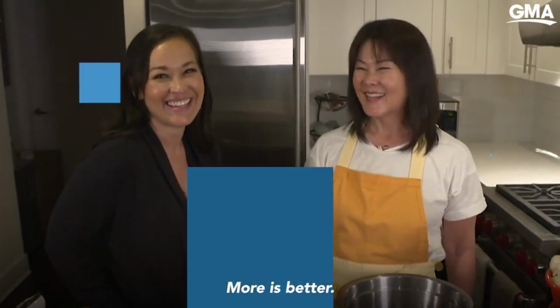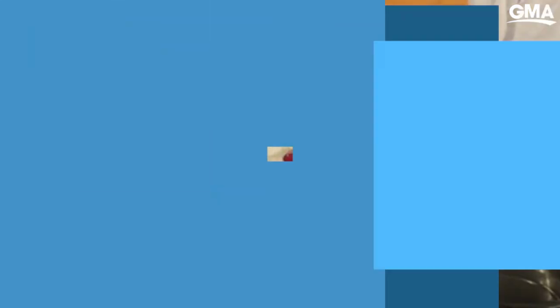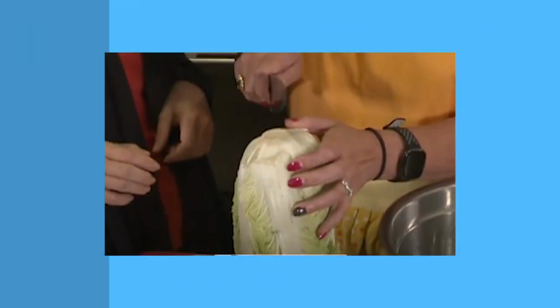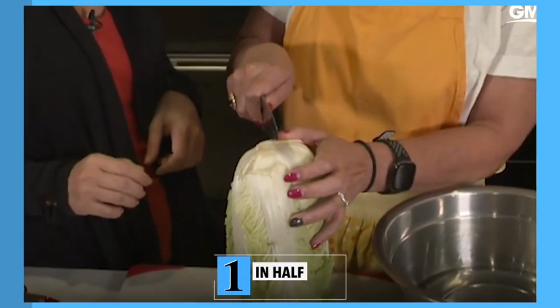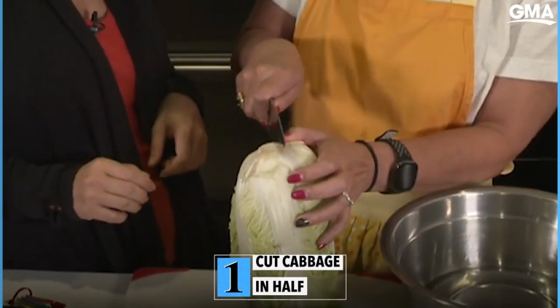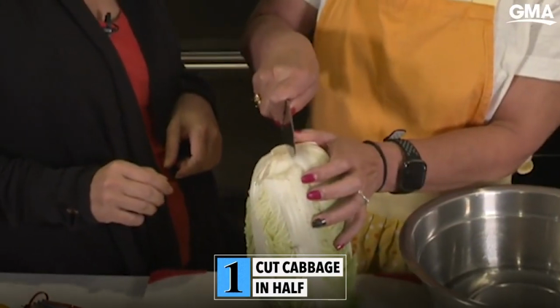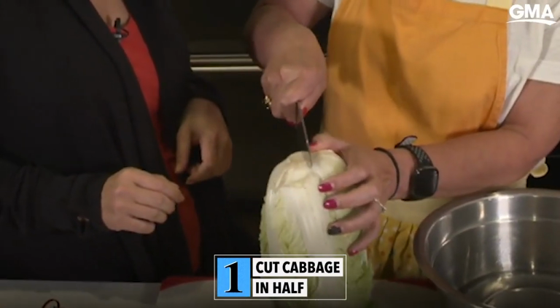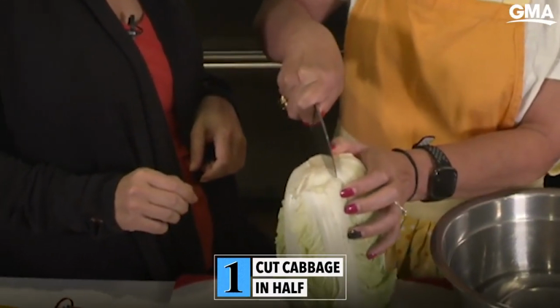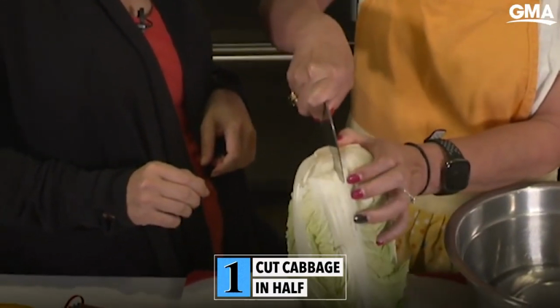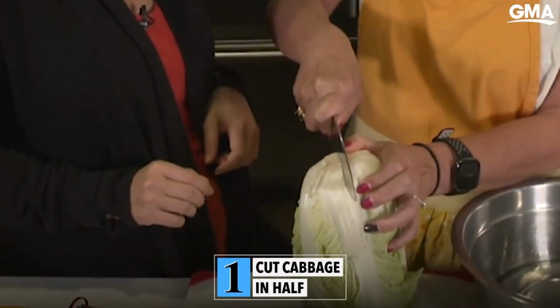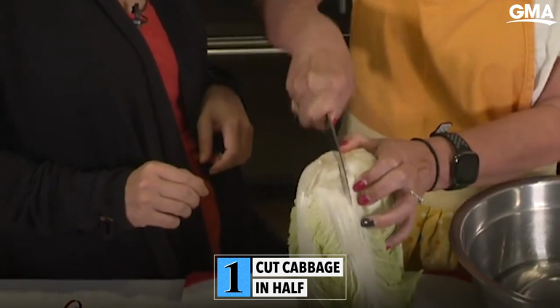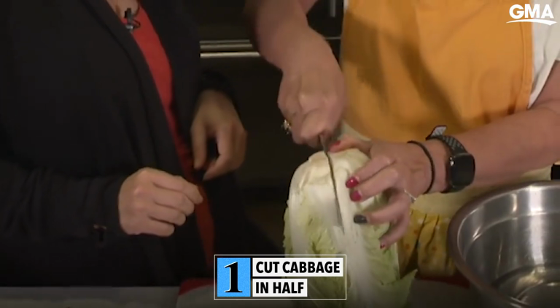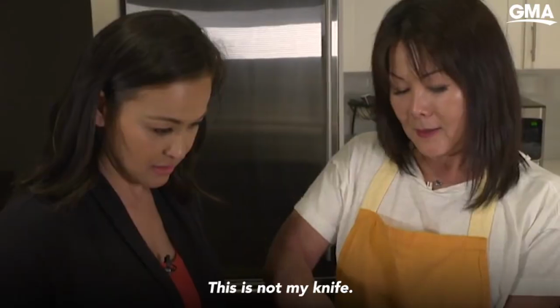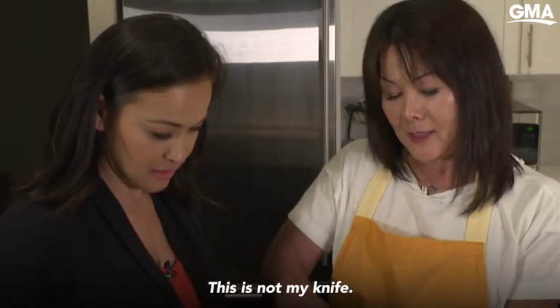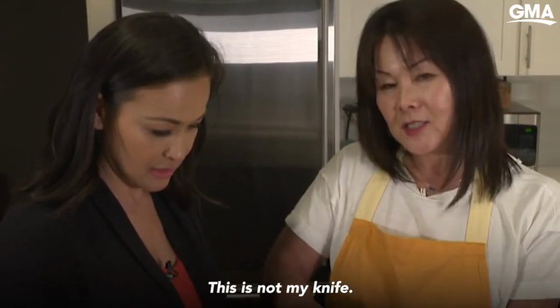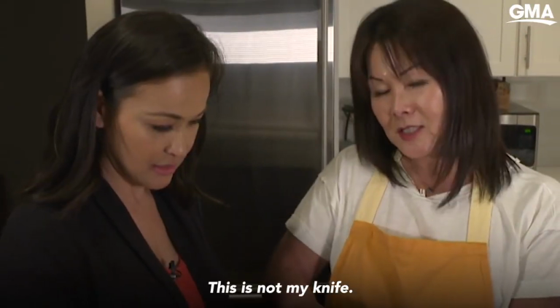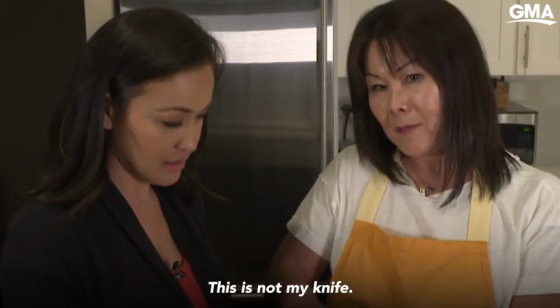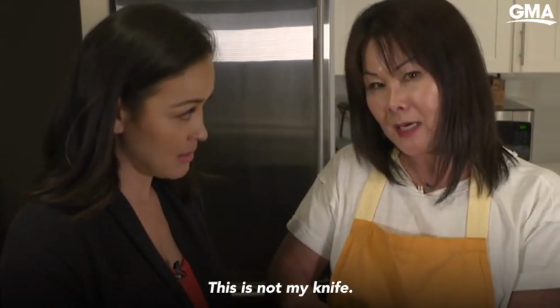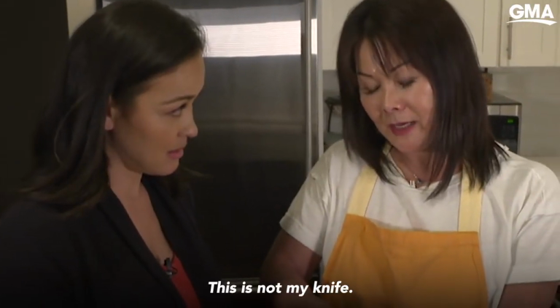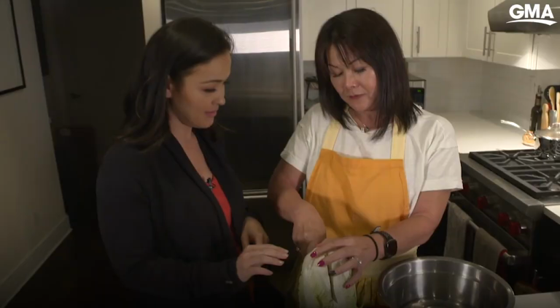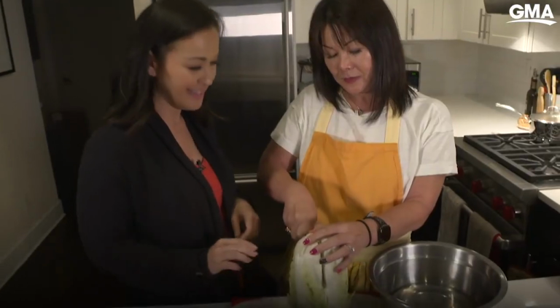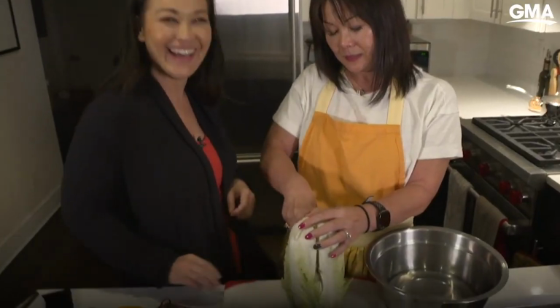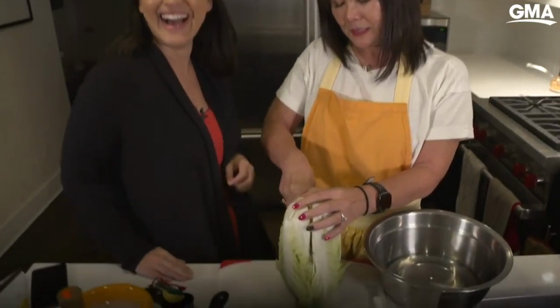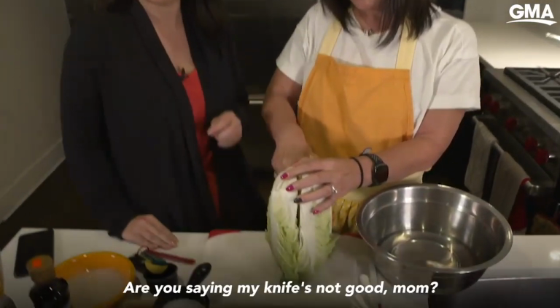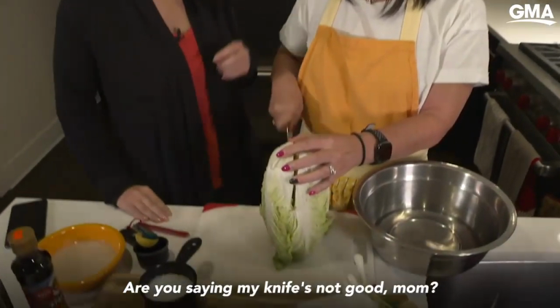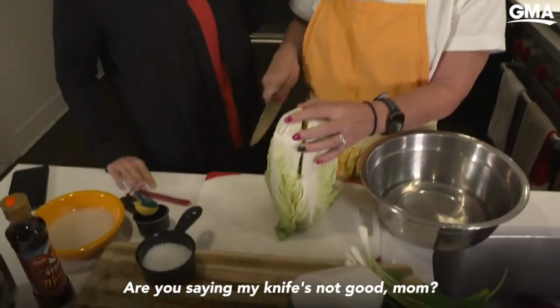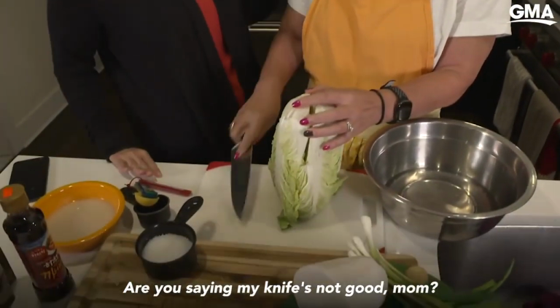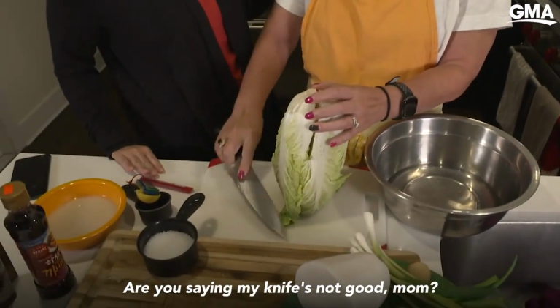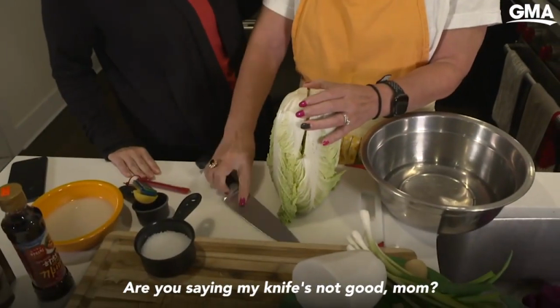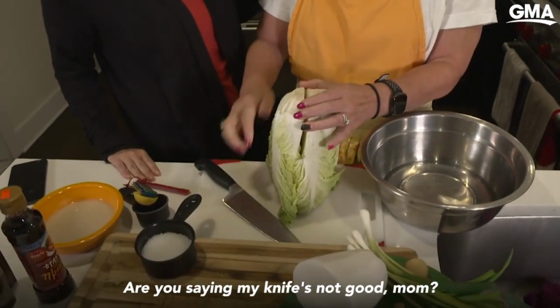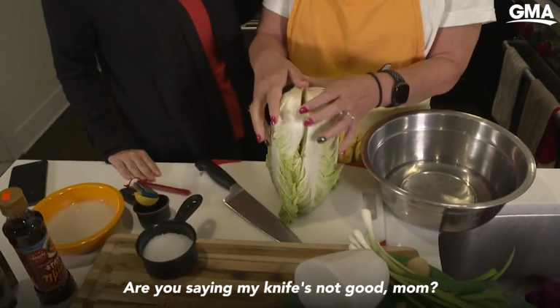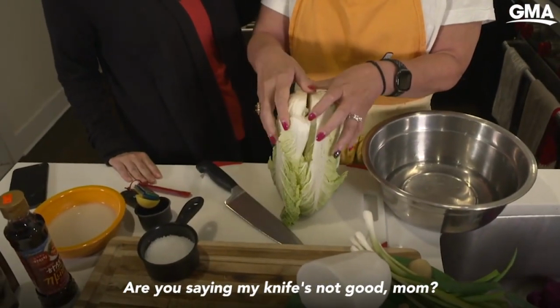You cut half. This is not my knife. Are you saying my knife's not good? Yeah.